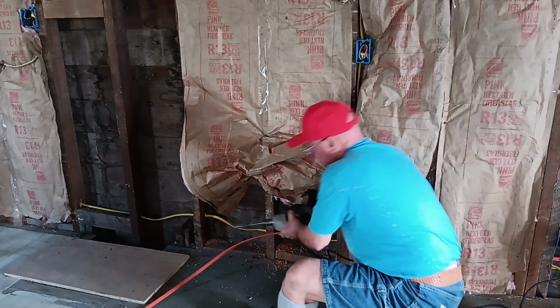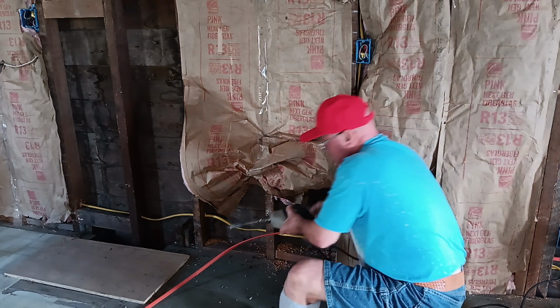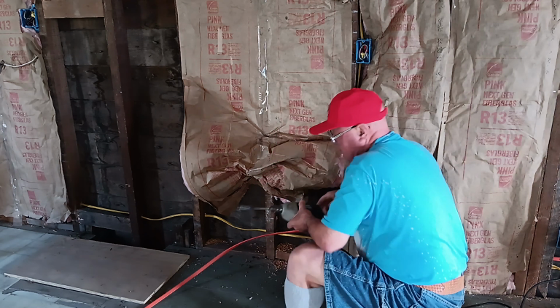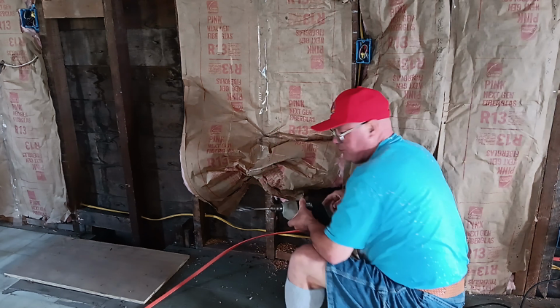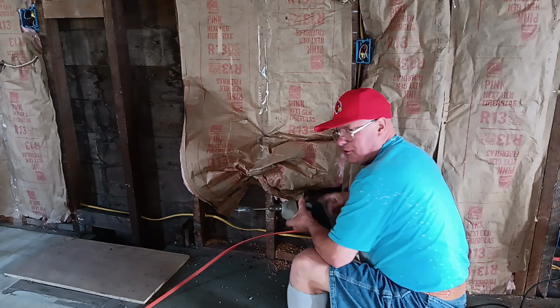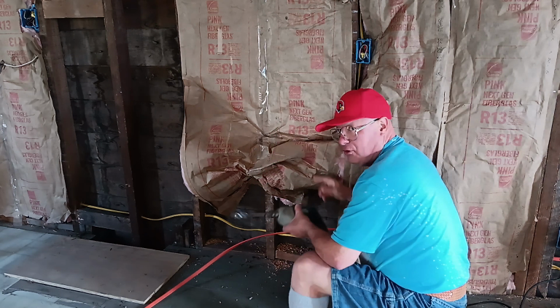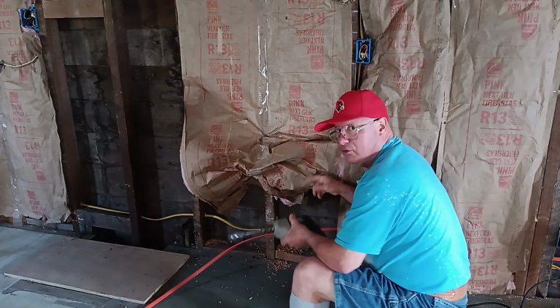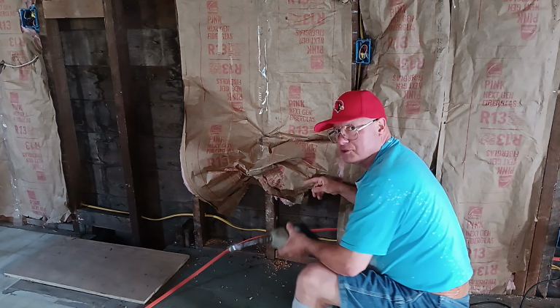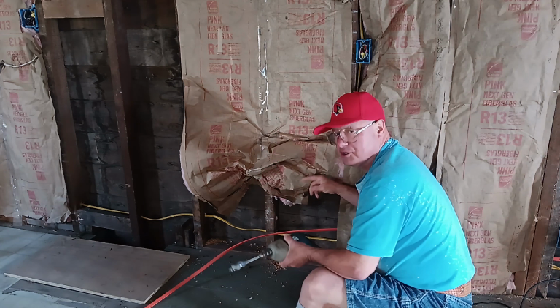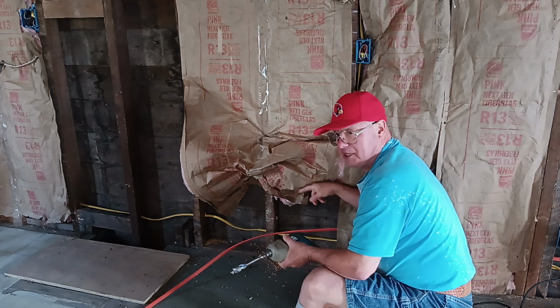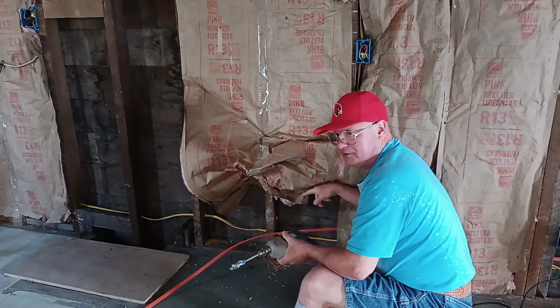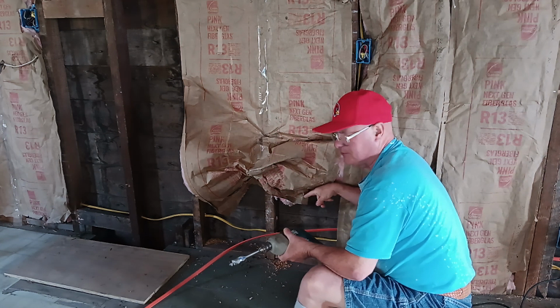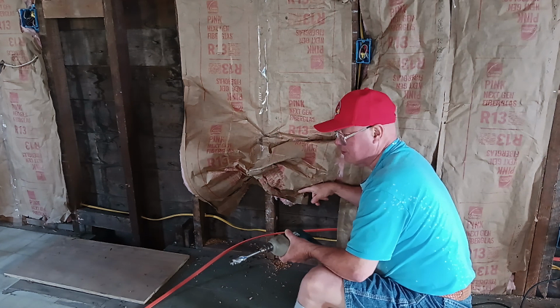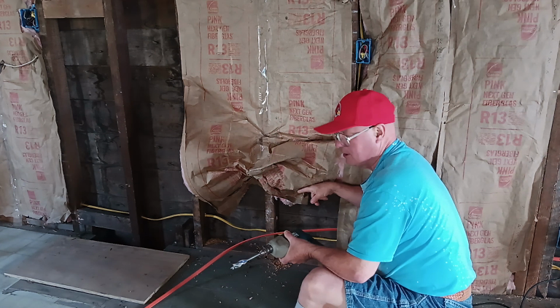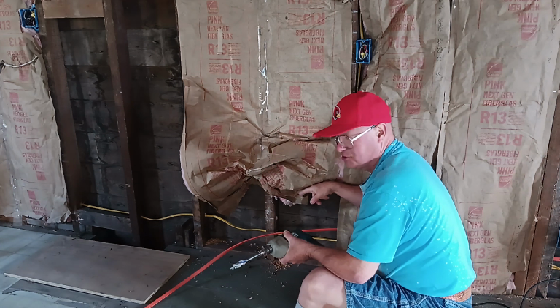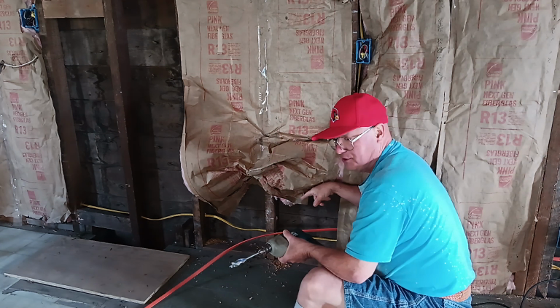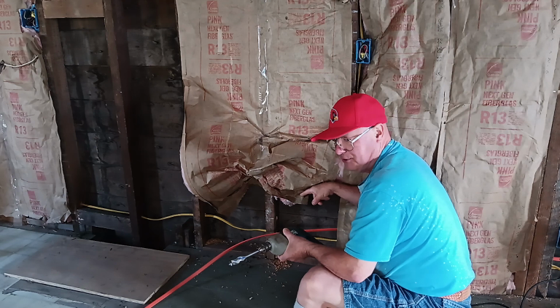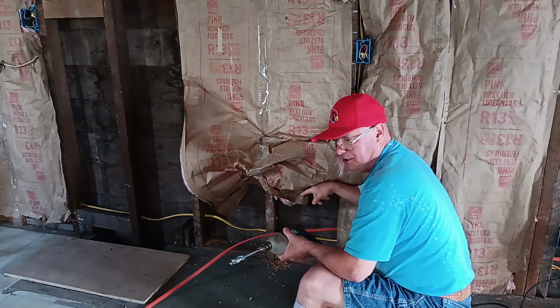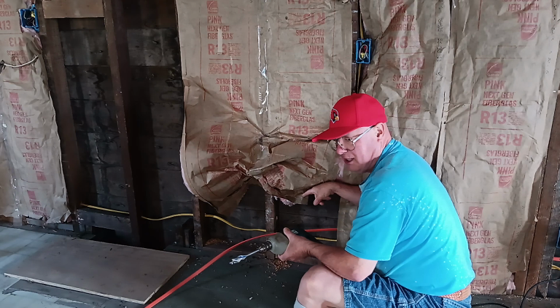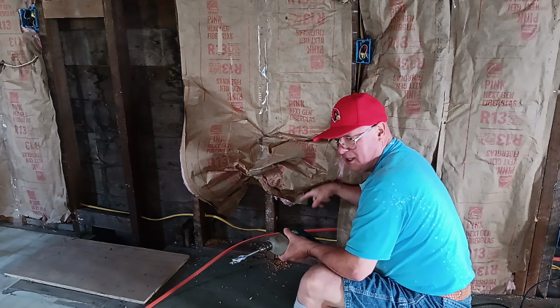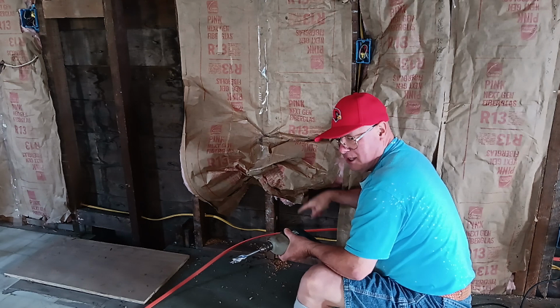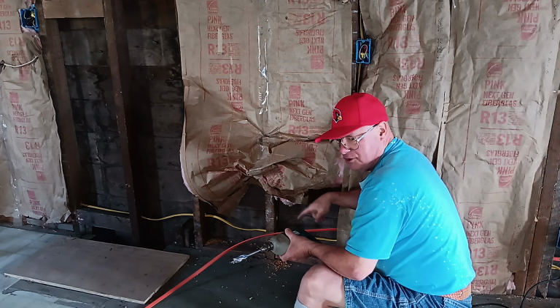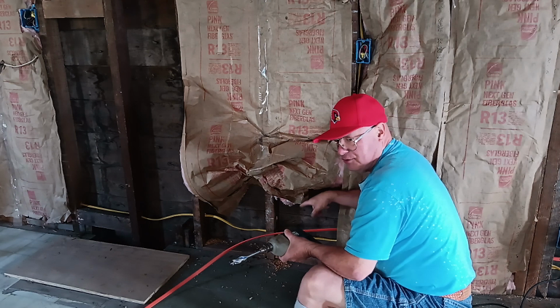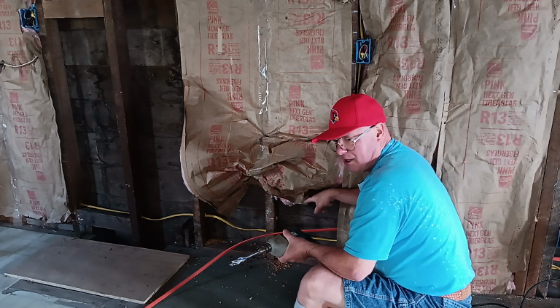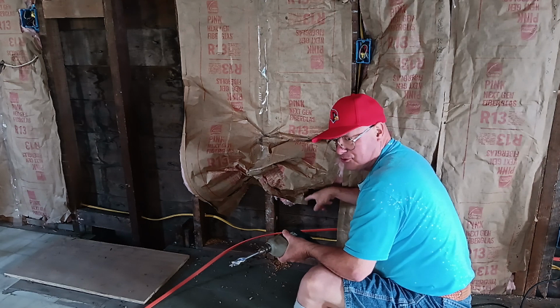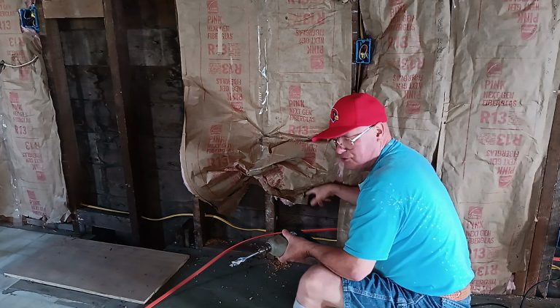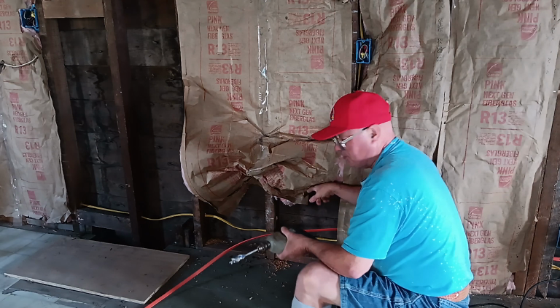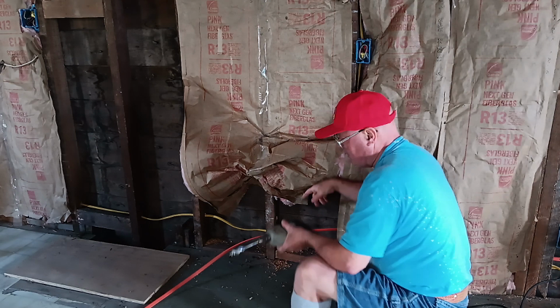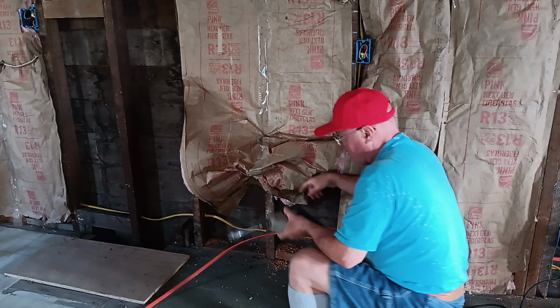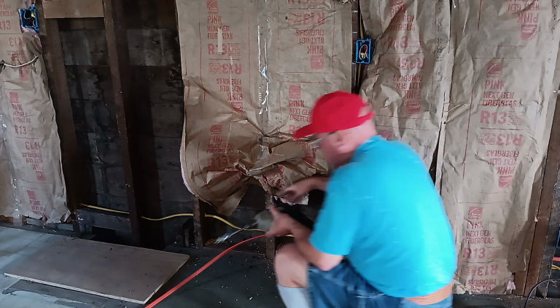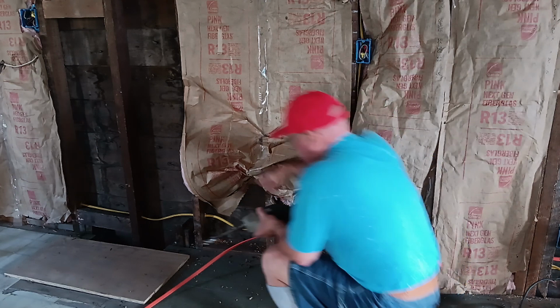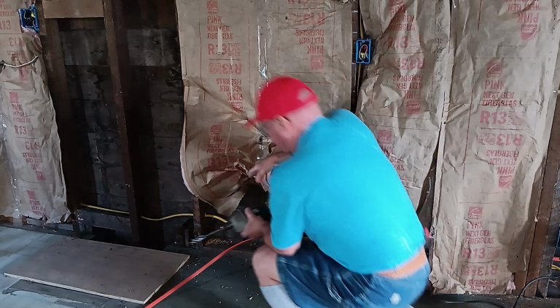Drill your holes in the center of the stud so that the drywall screws and nails don't hit the cable.